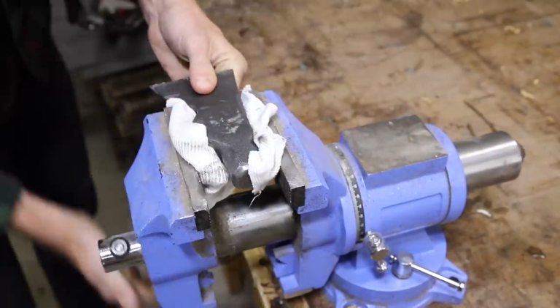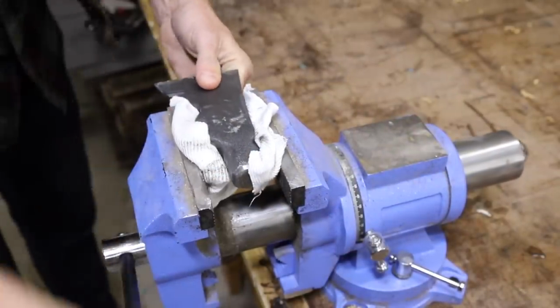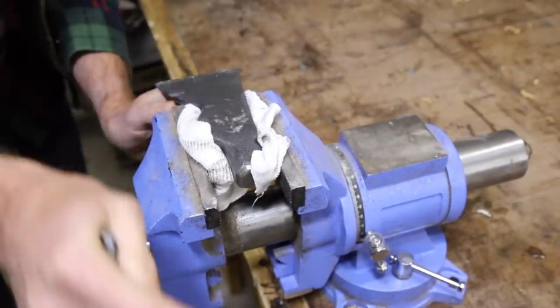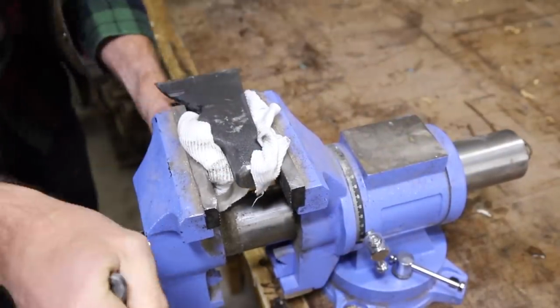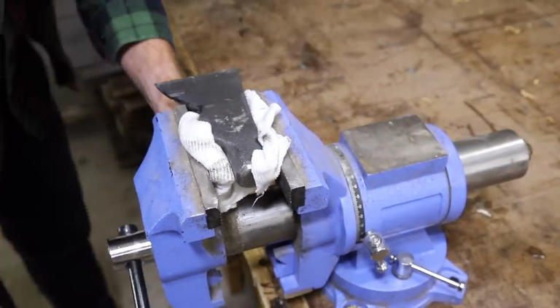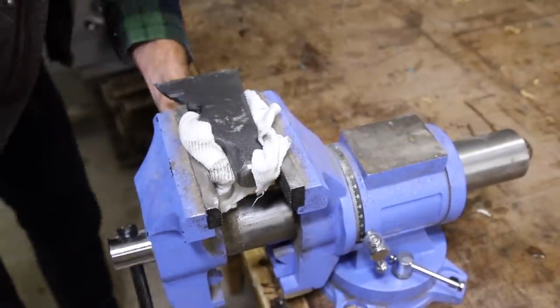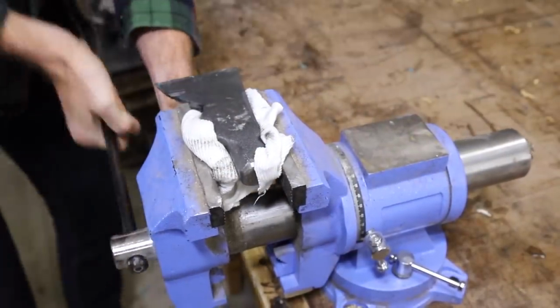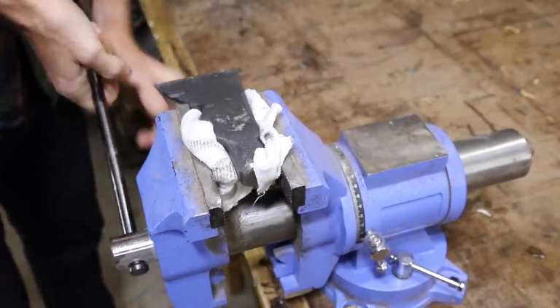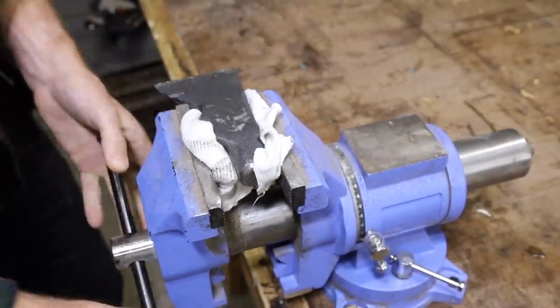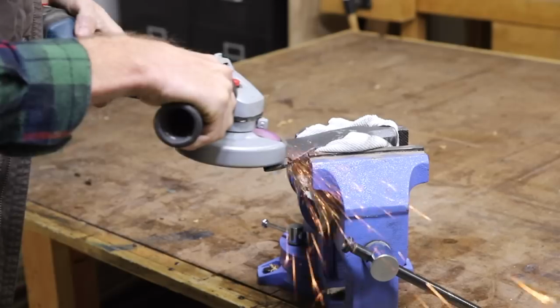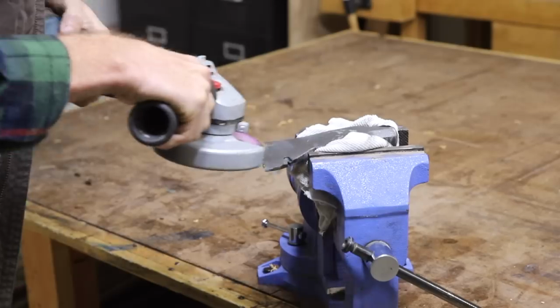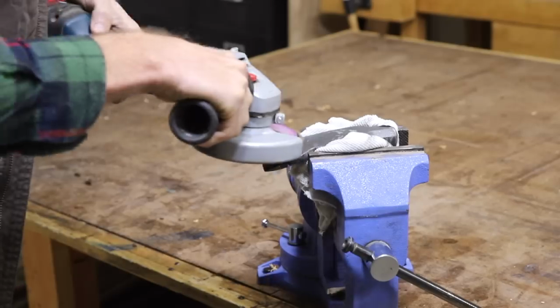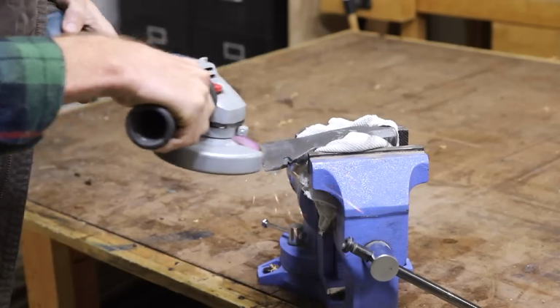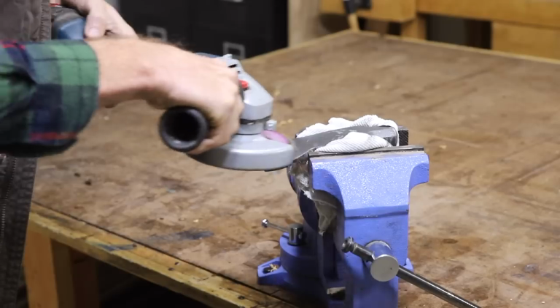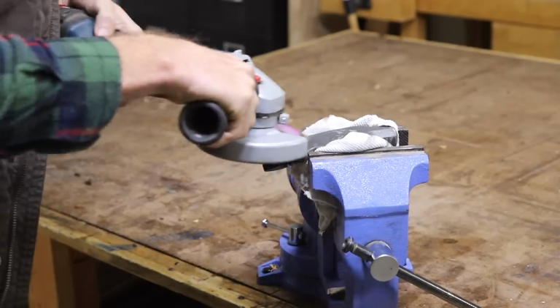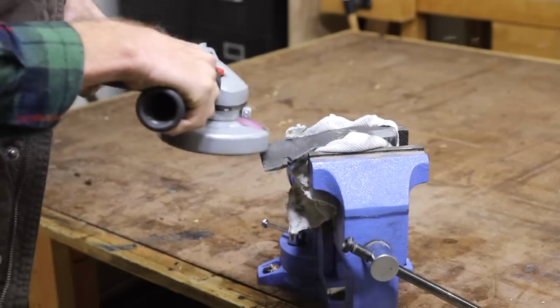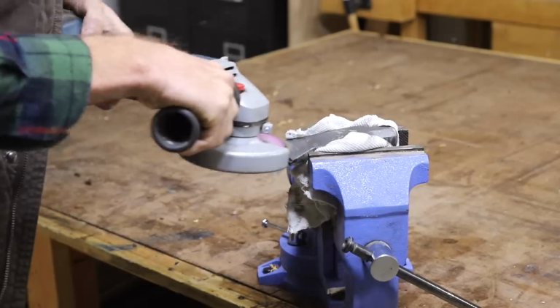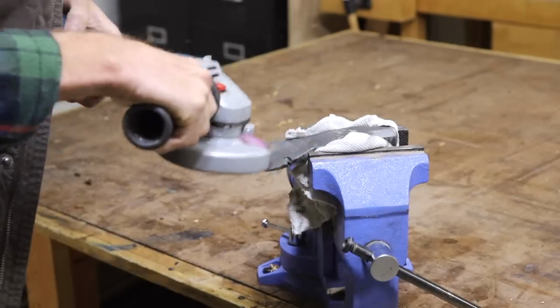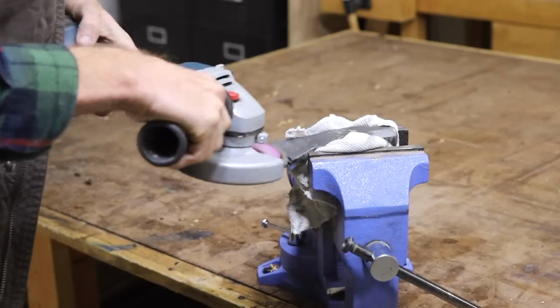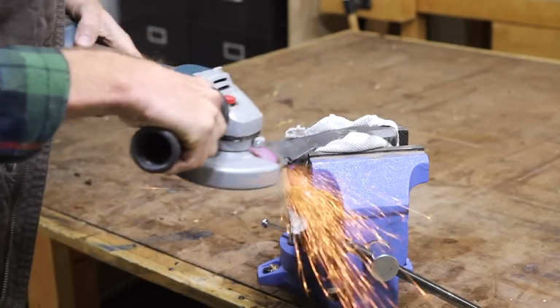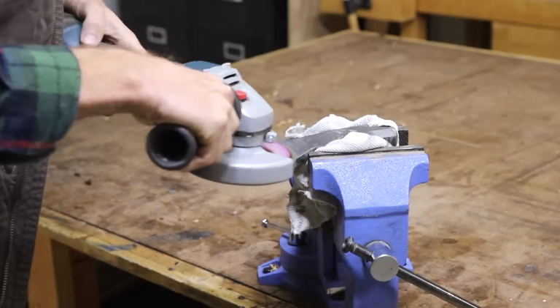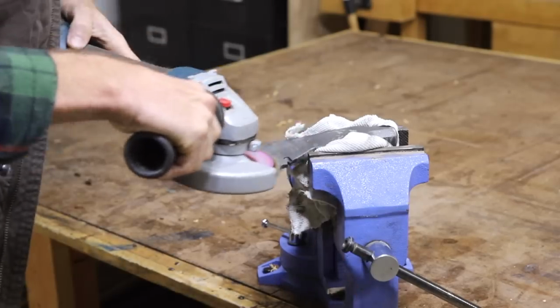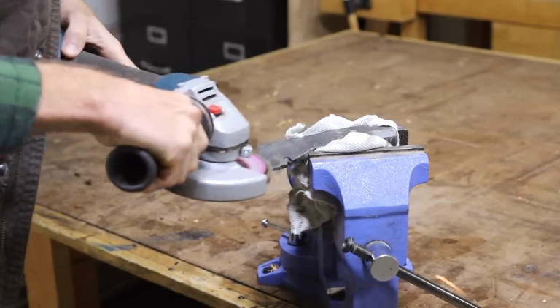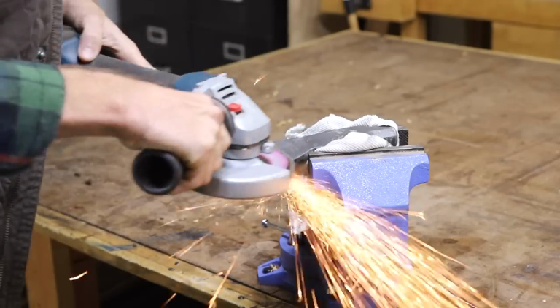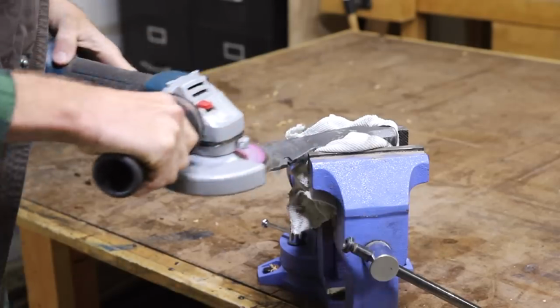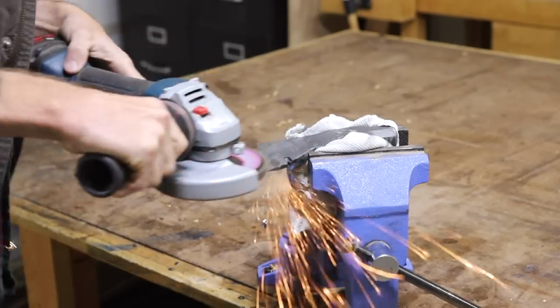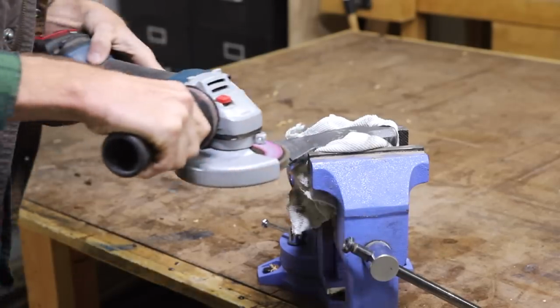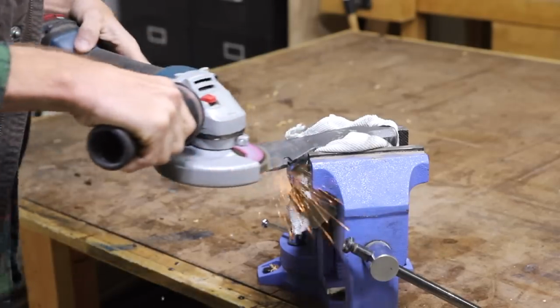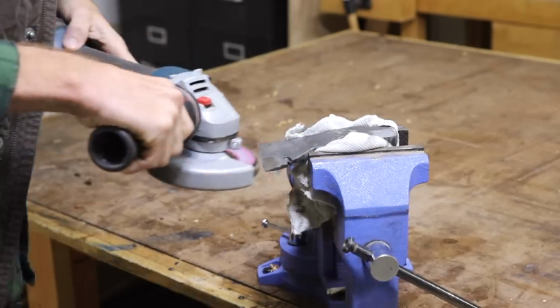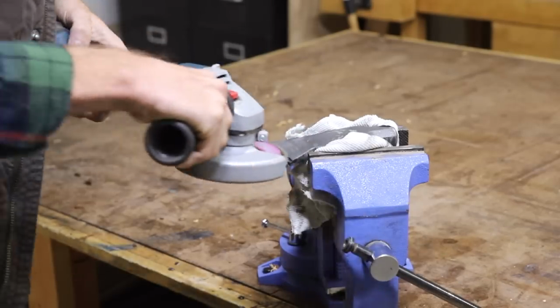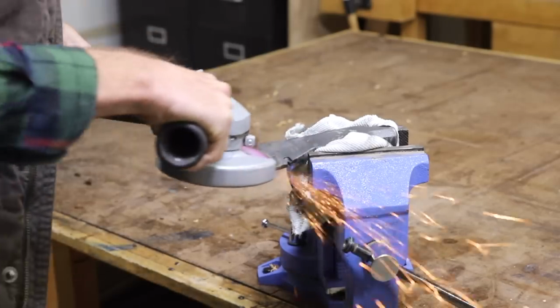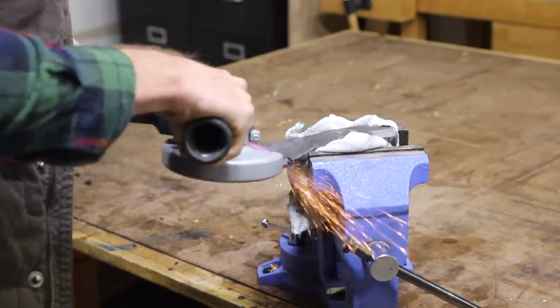To get started on the axe head, I threw it in my vise and used an angle grinder with a flat disc to clean off all the paint.